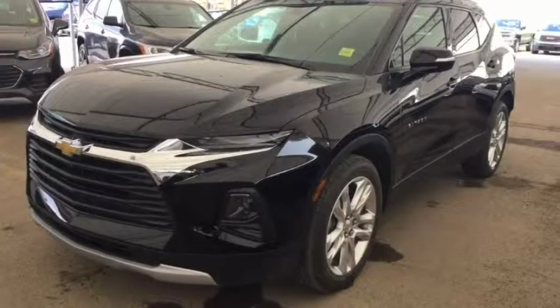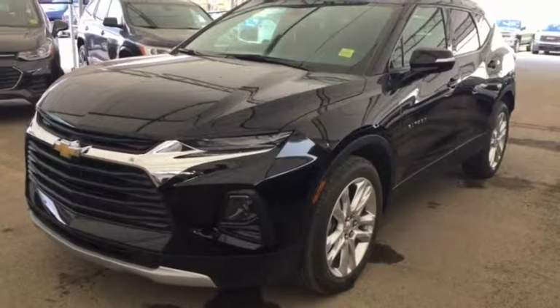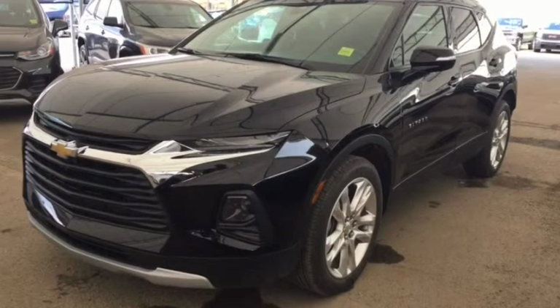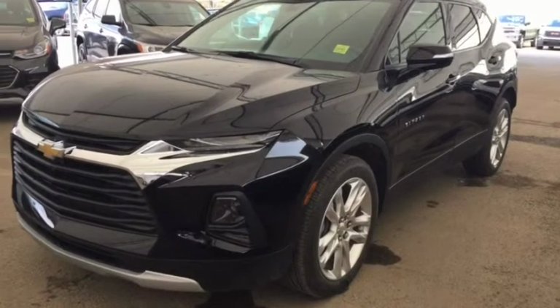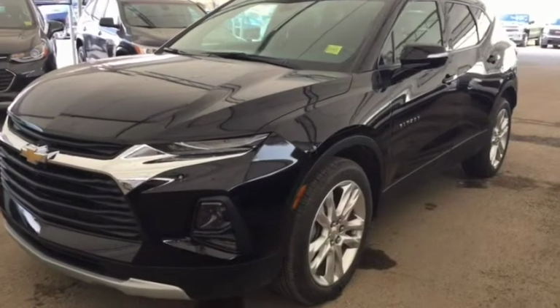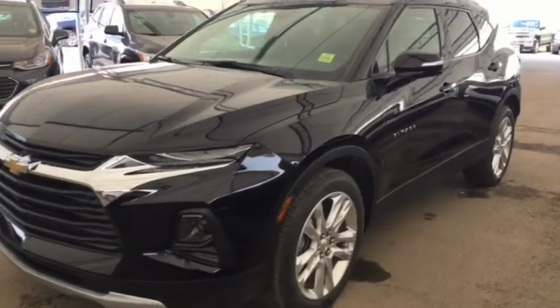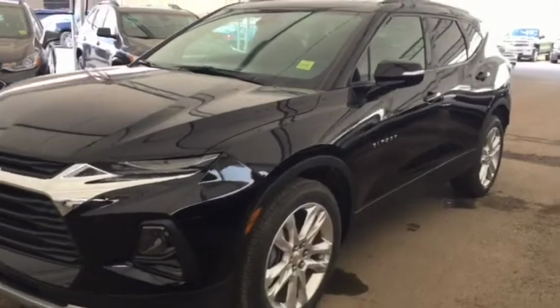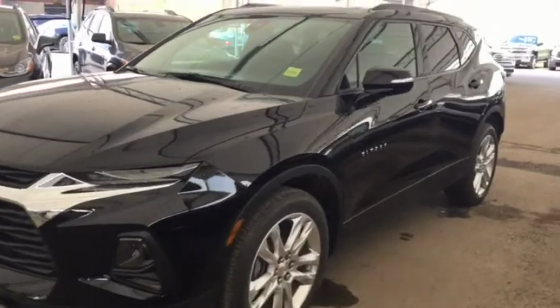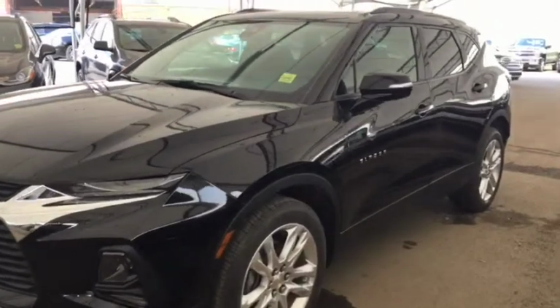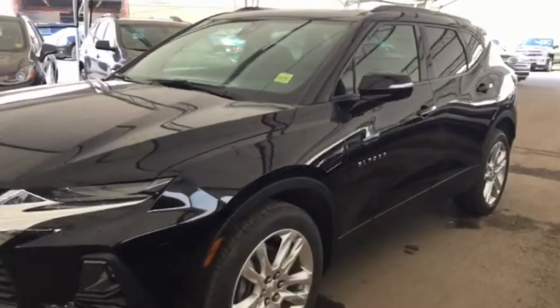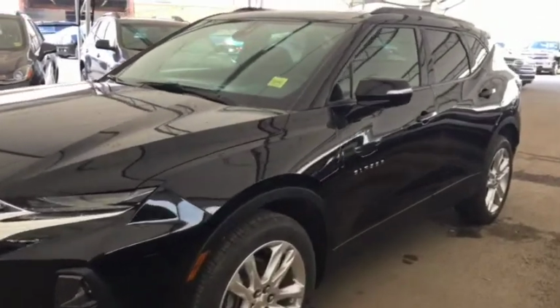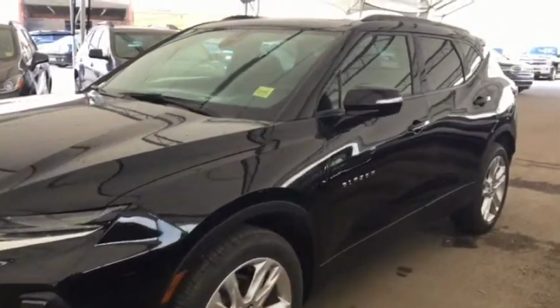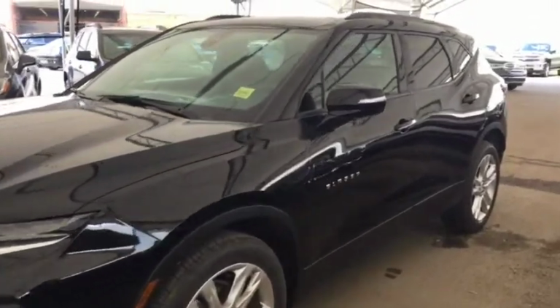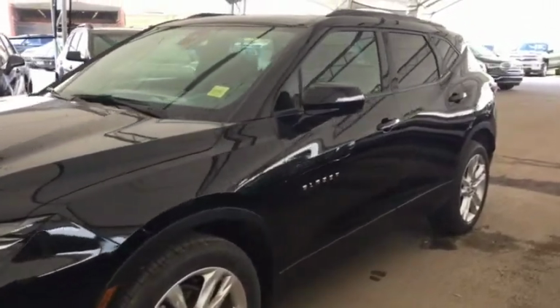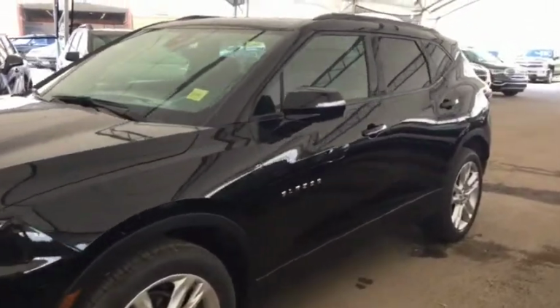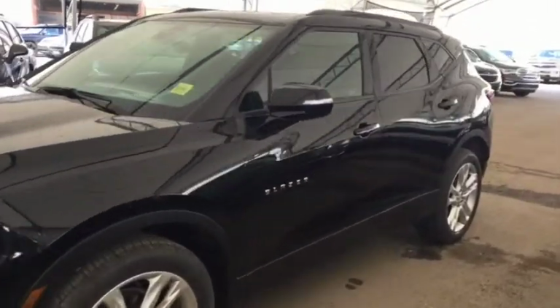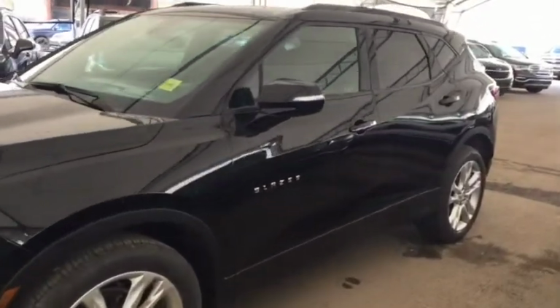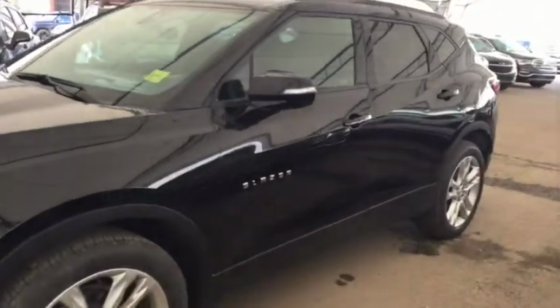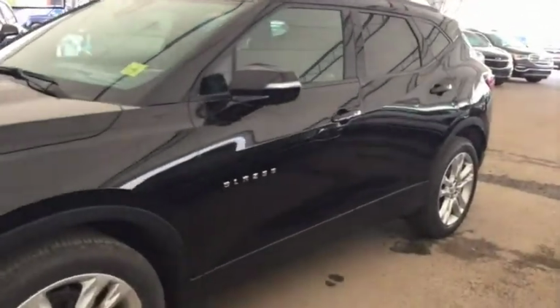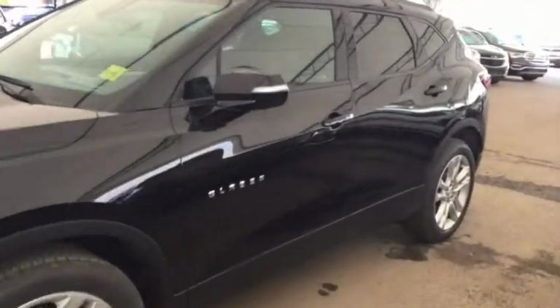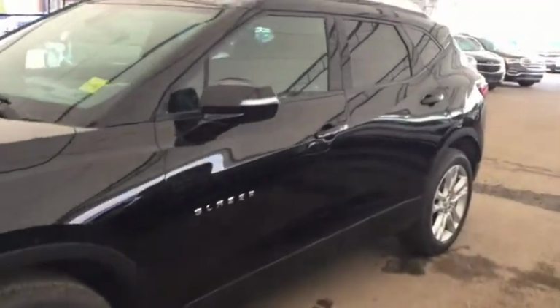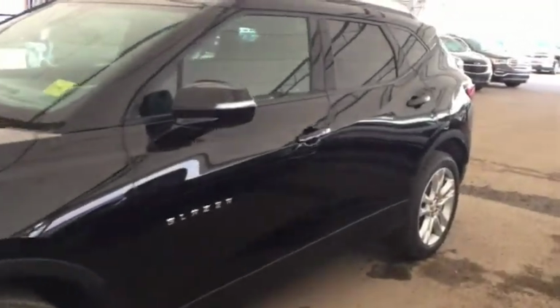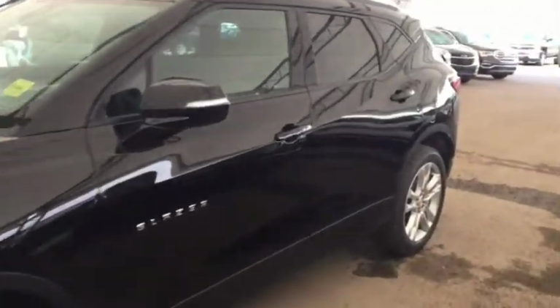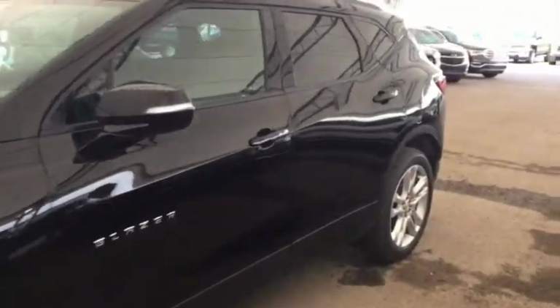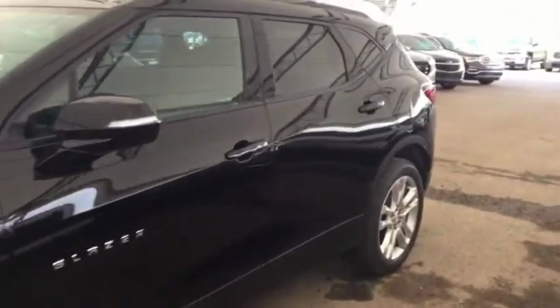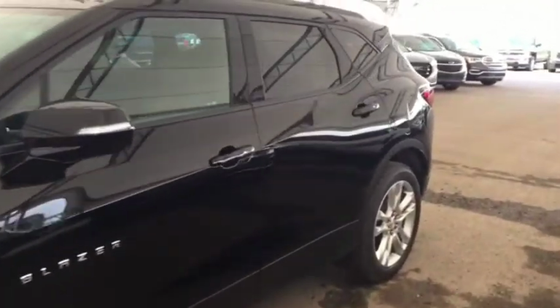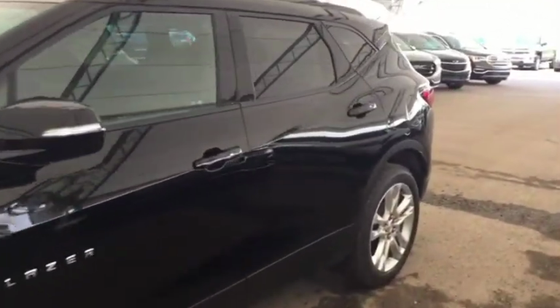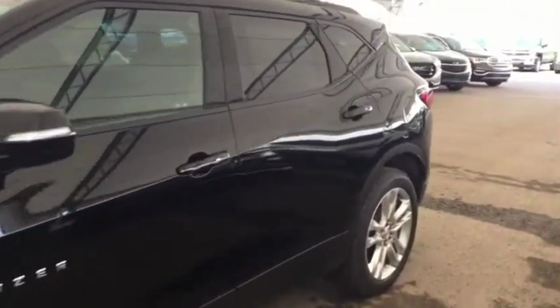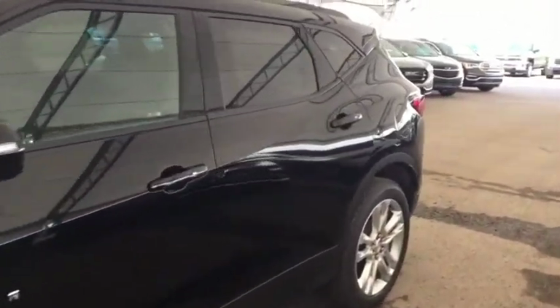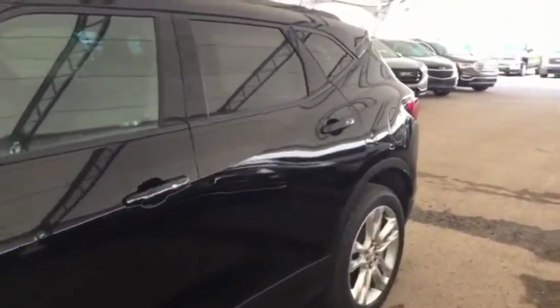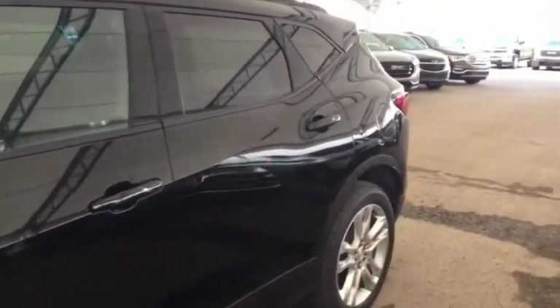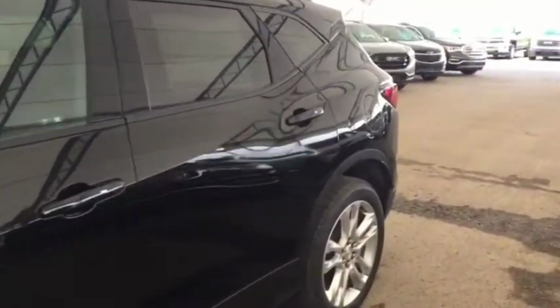Welcome to Davis Chevrolet. This is a 2019 Chevrolet Blazer in the color black.